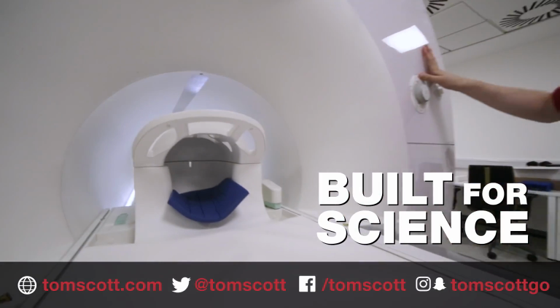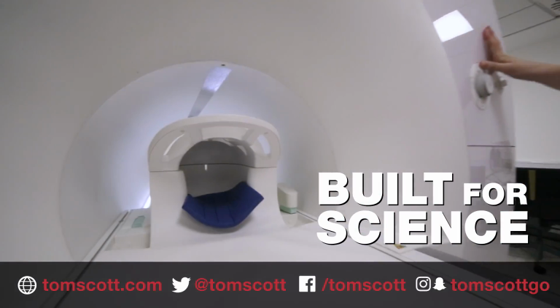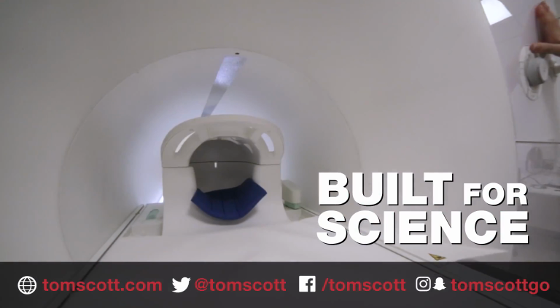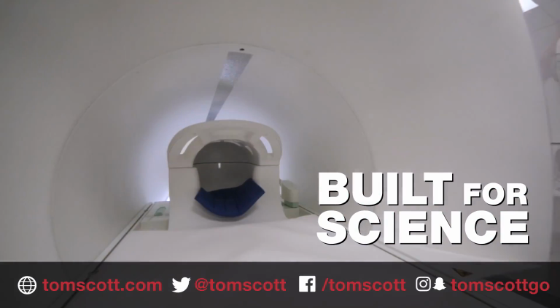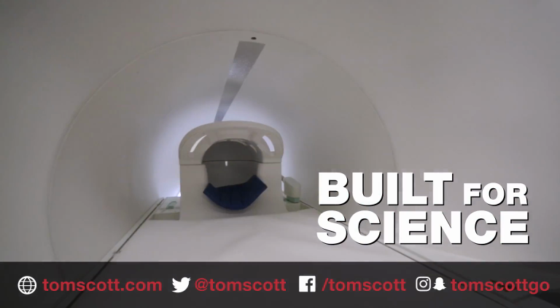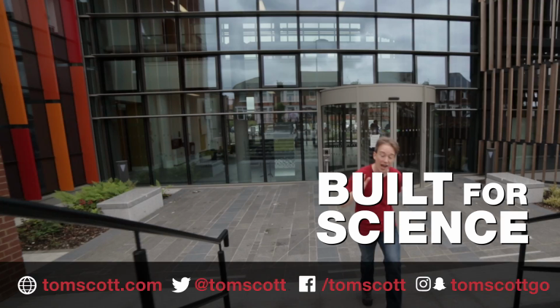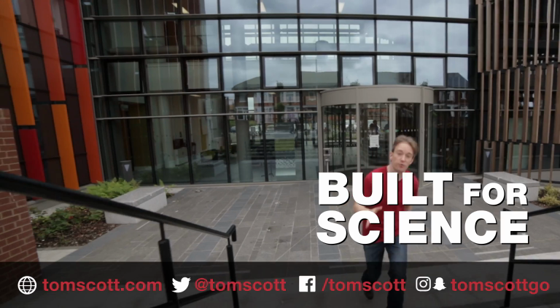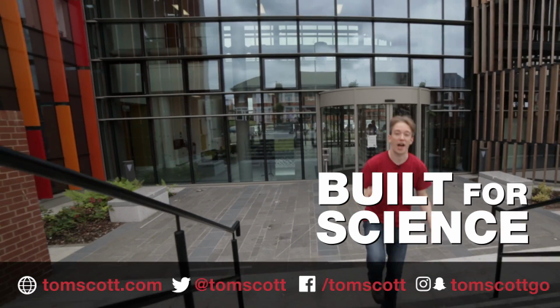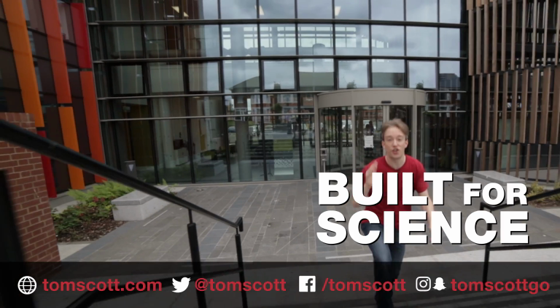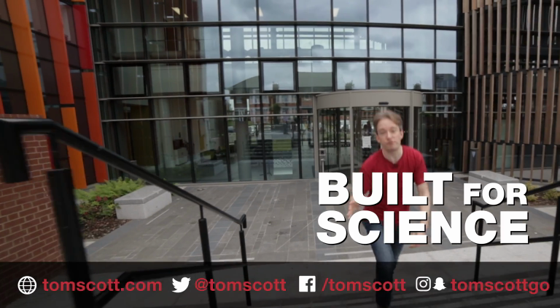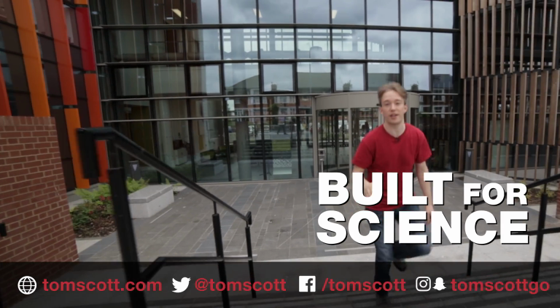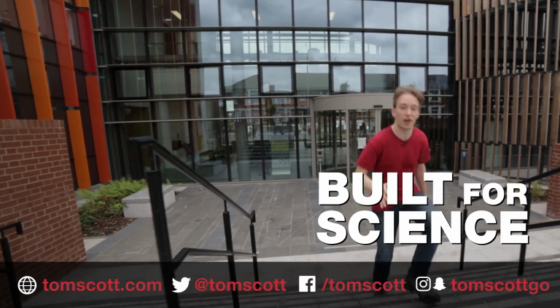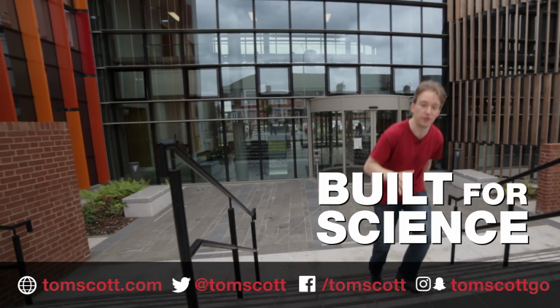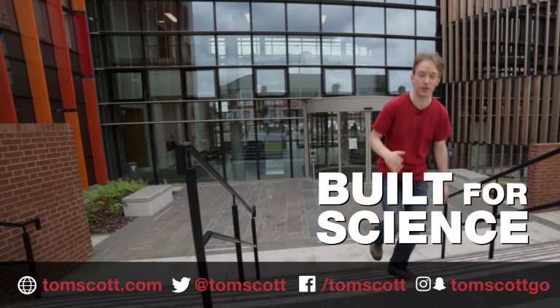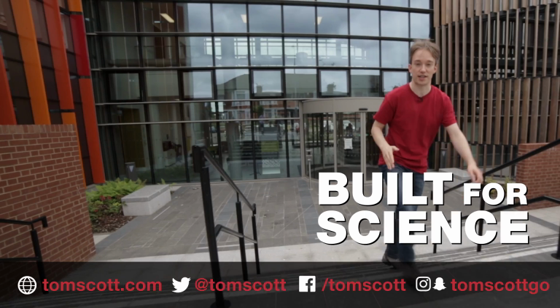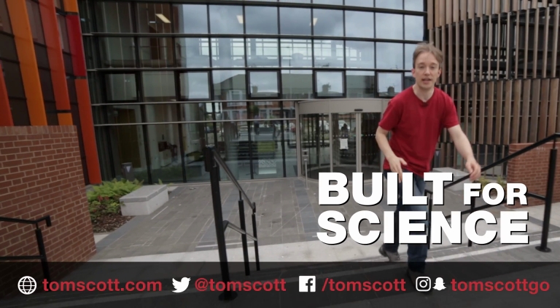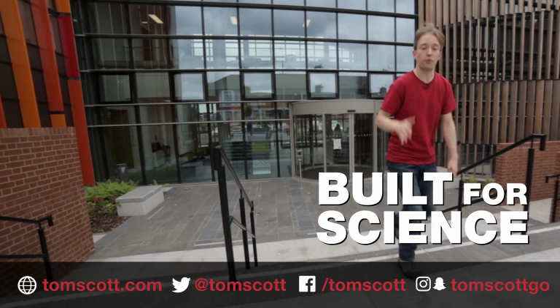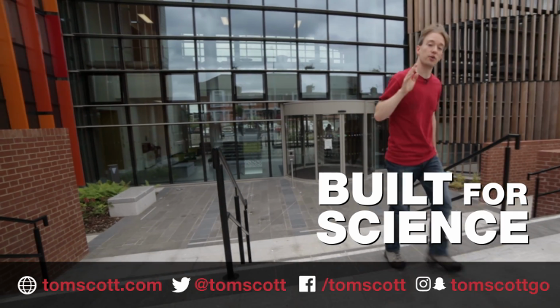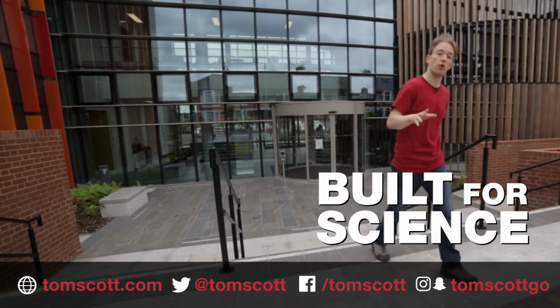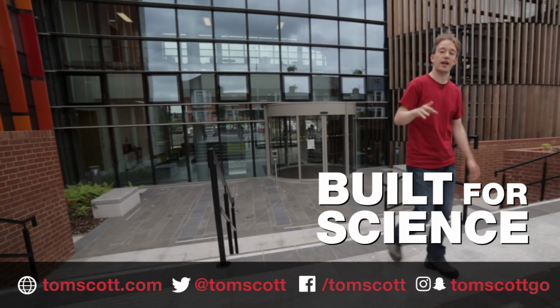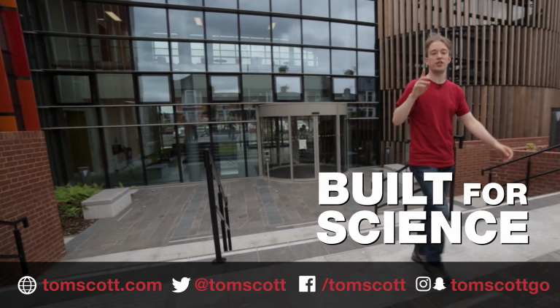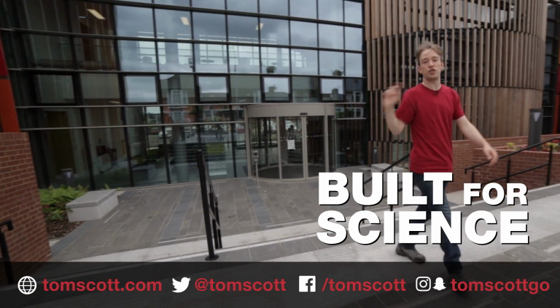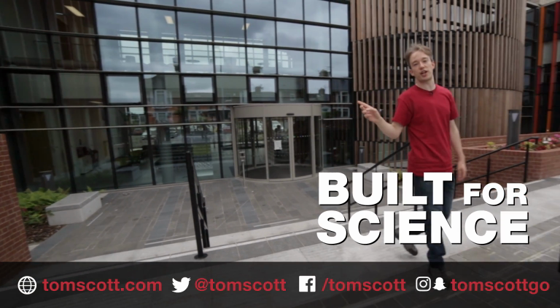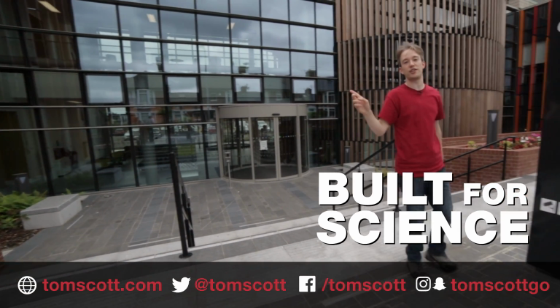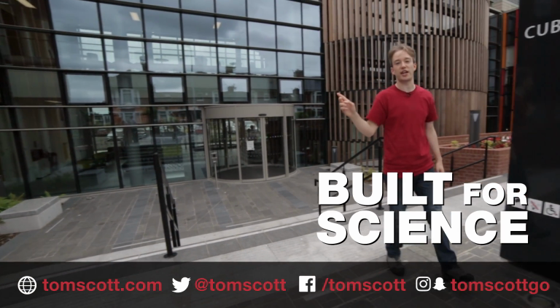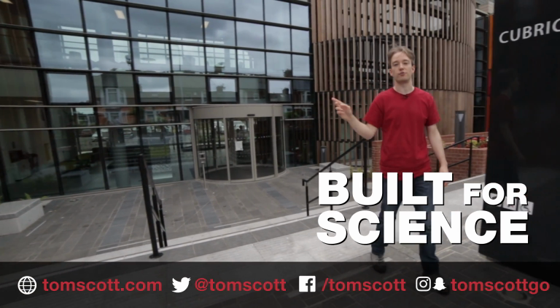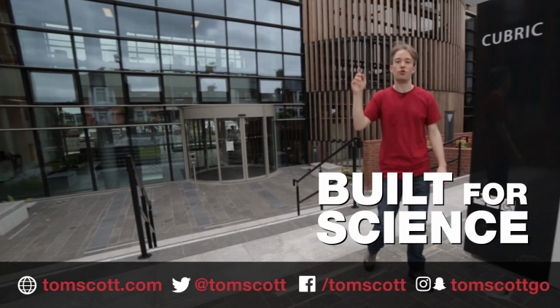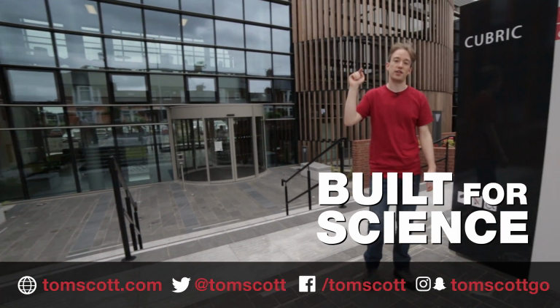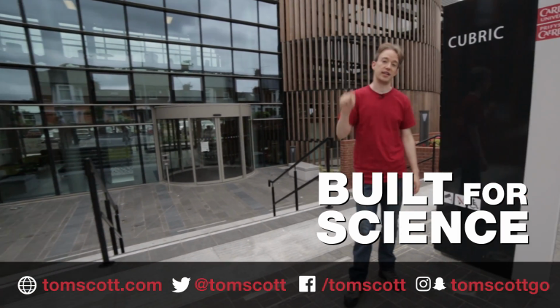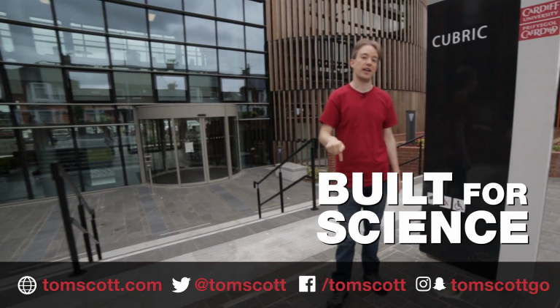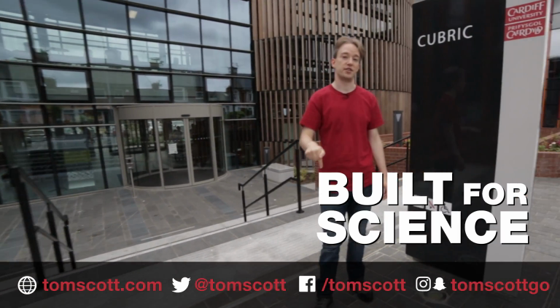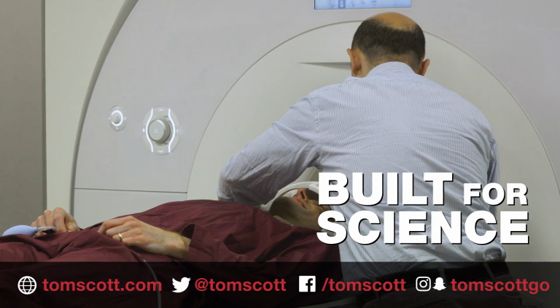Thank you very much to everyone at Kubrick at Cardiff University. If you want to know more, they have a YouTube channel you can check out, or there's a link in the description.